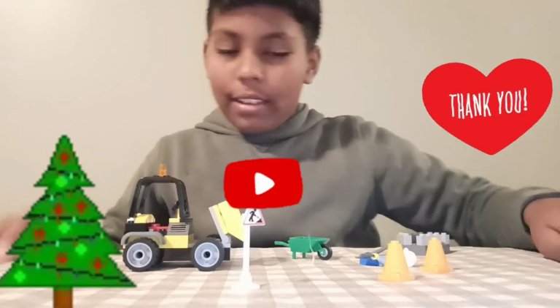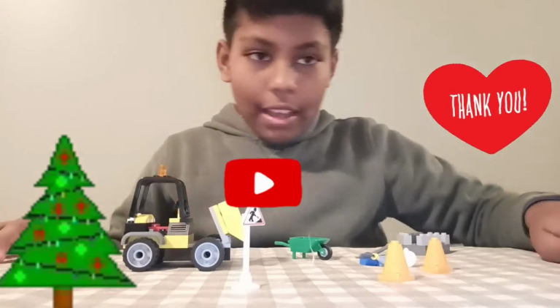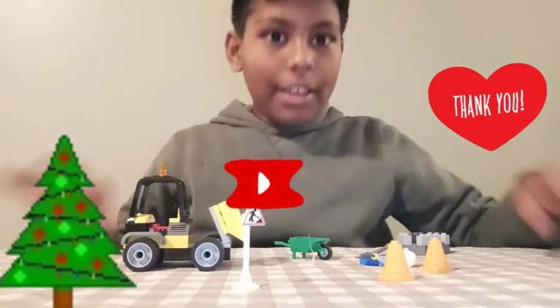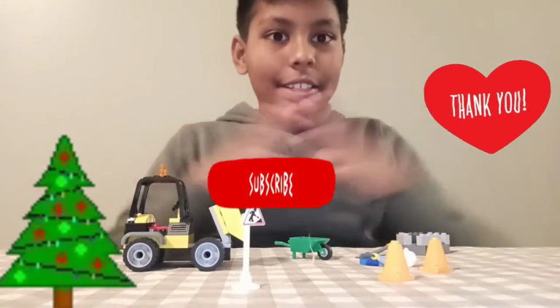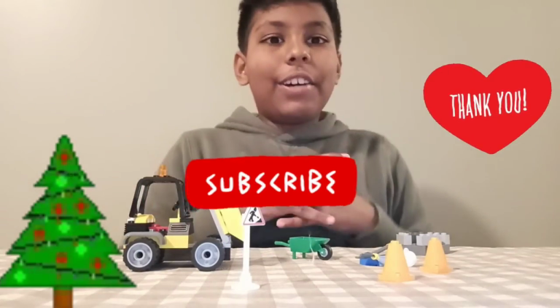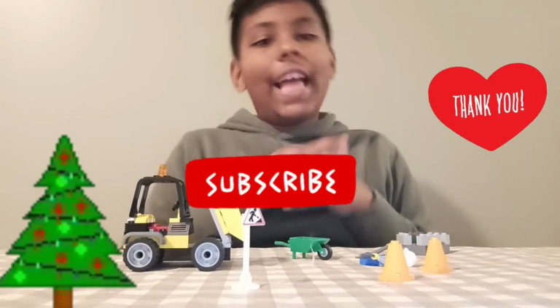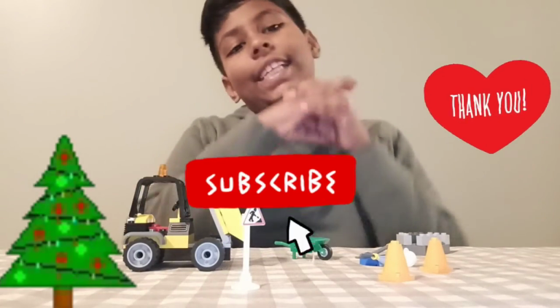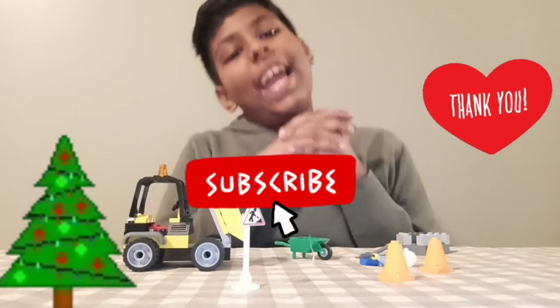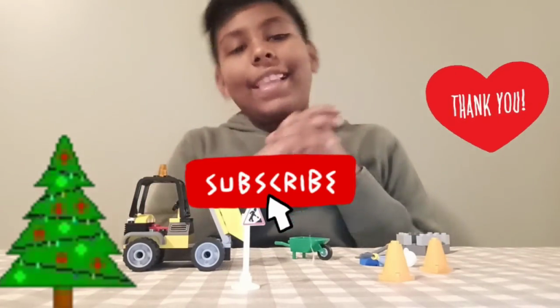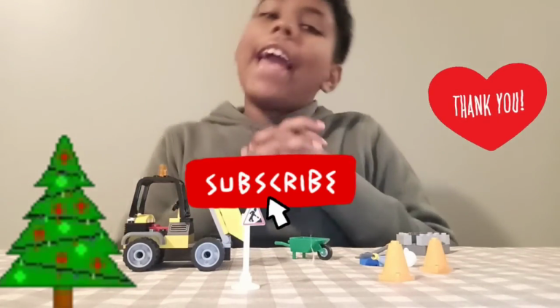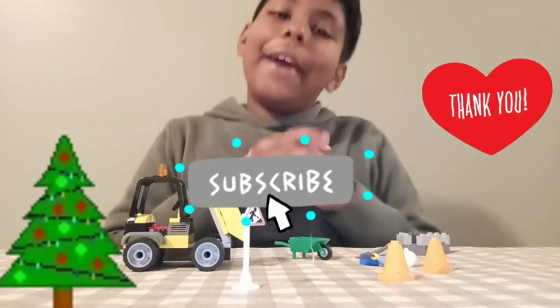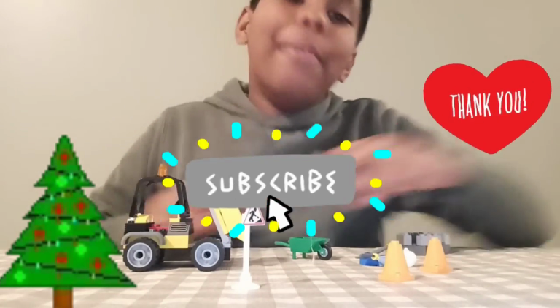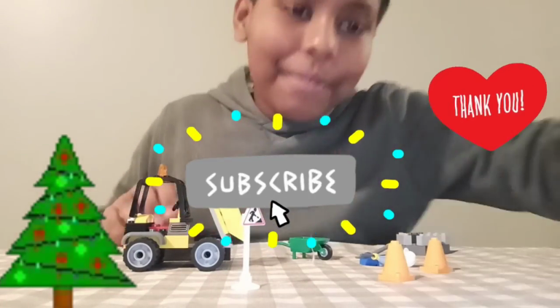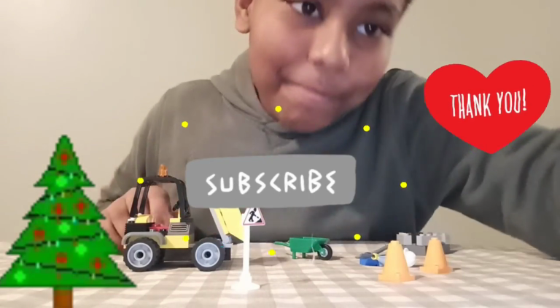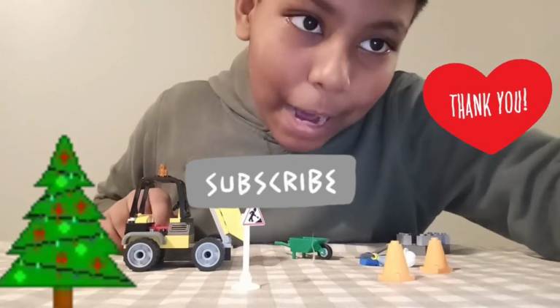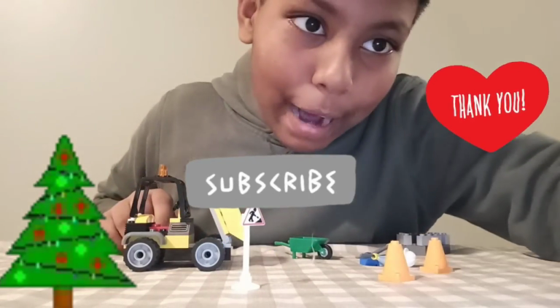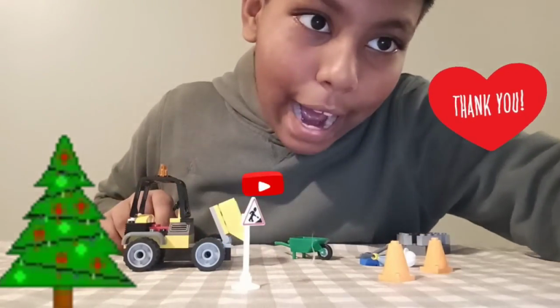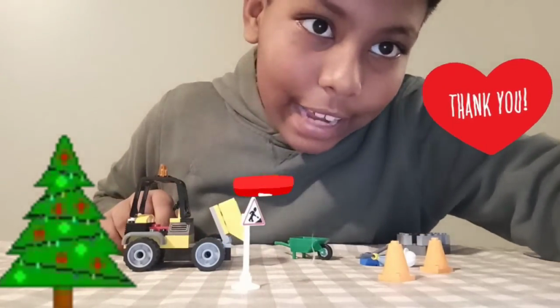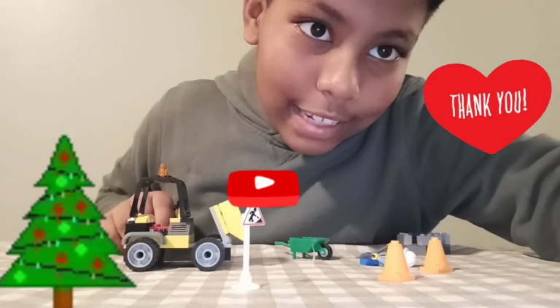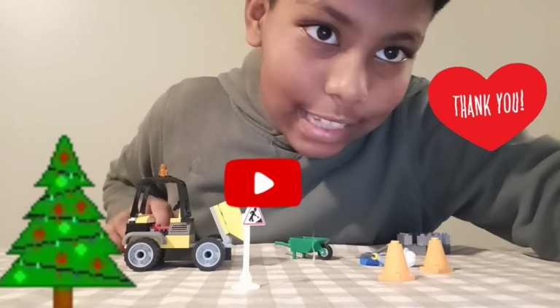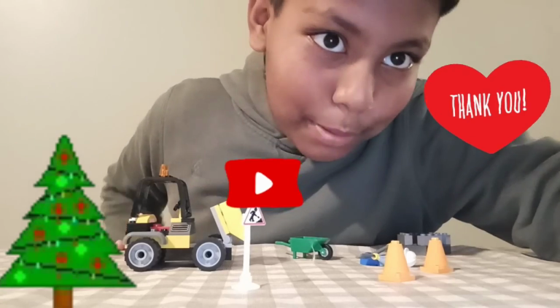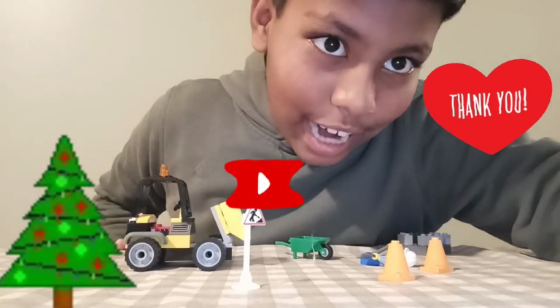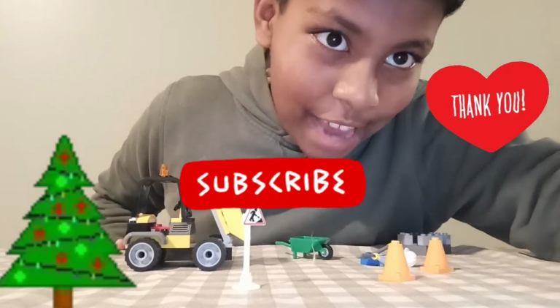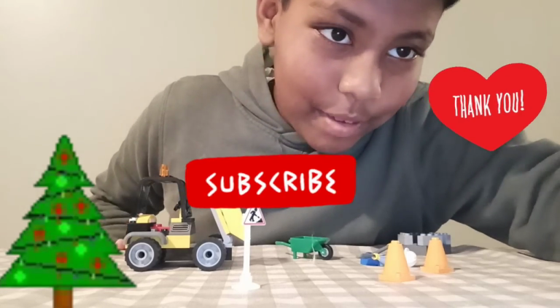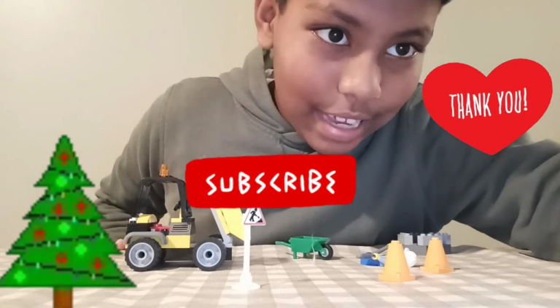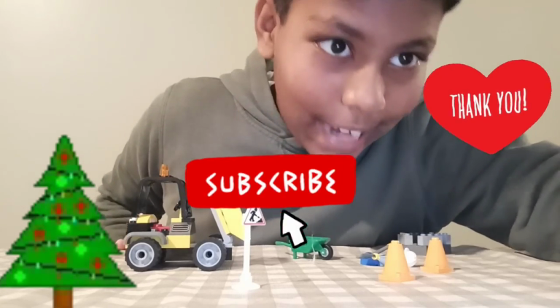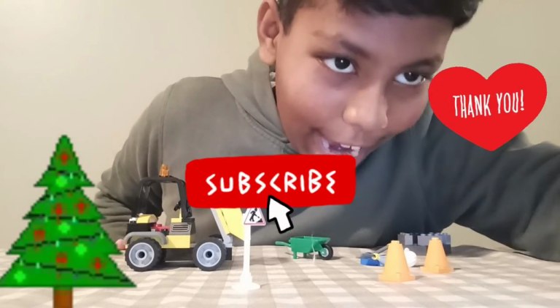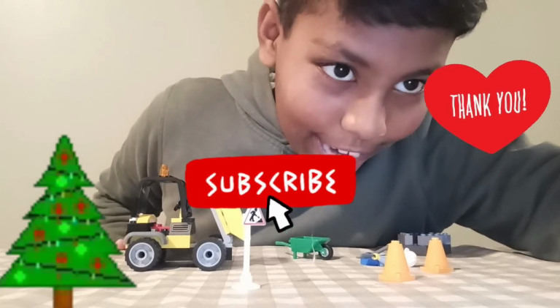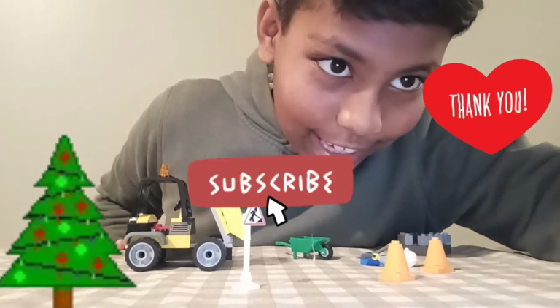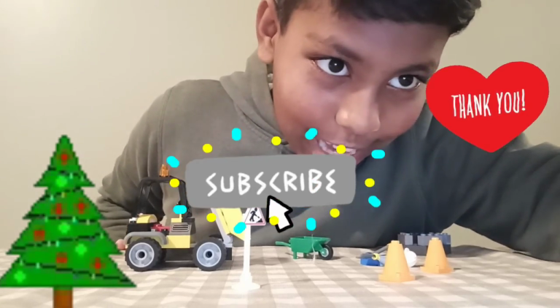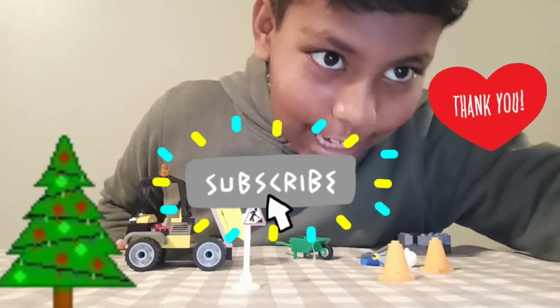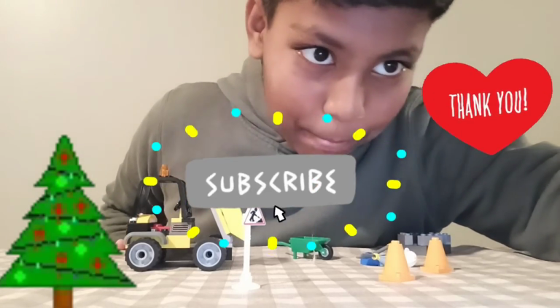So that's it for you — bye bye! Please subscribe and like!